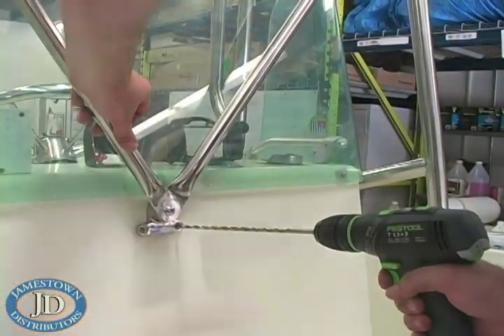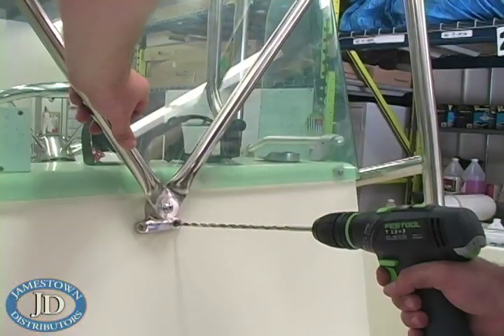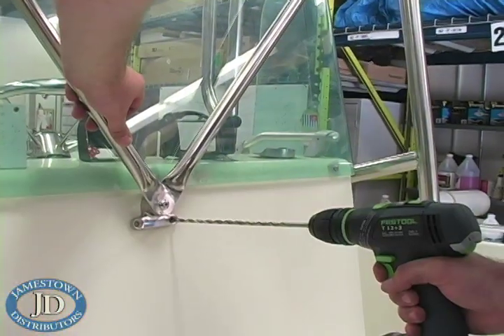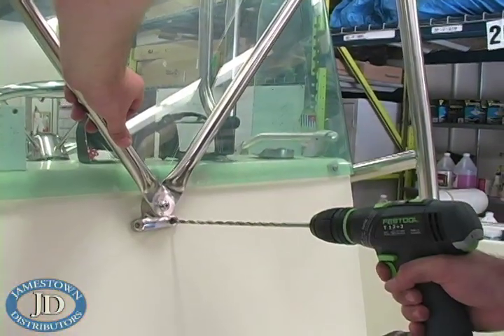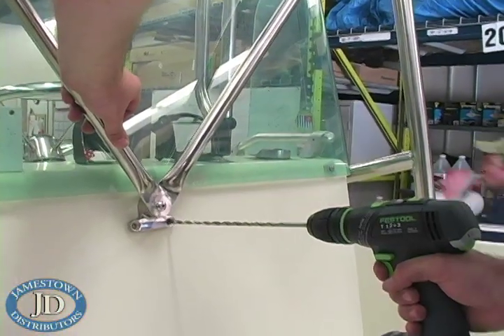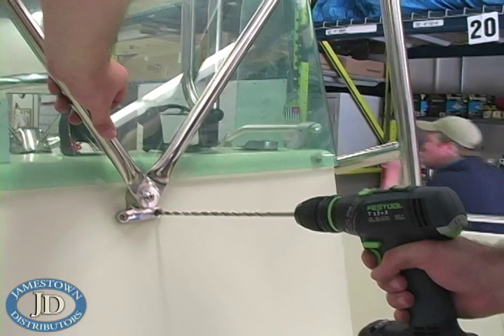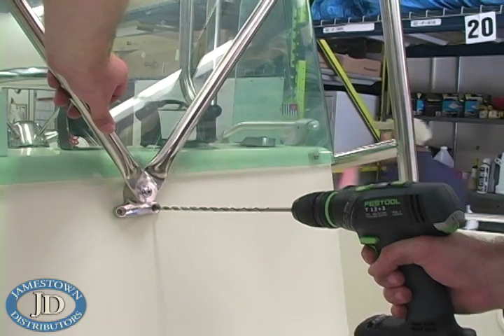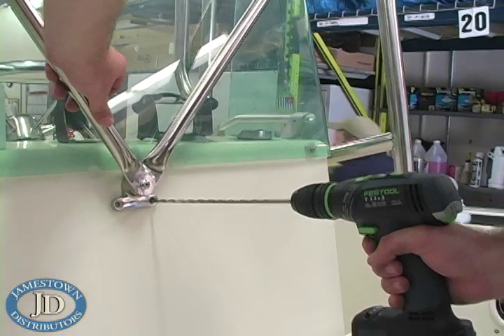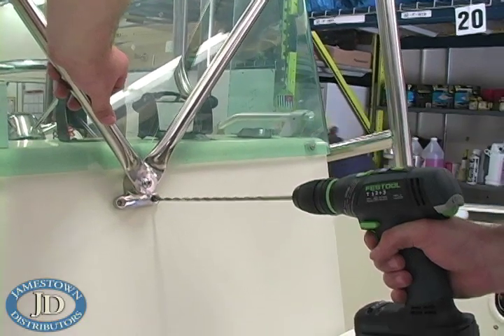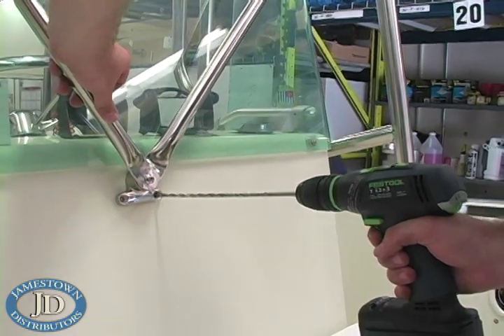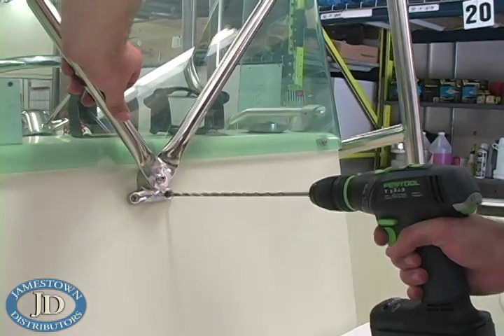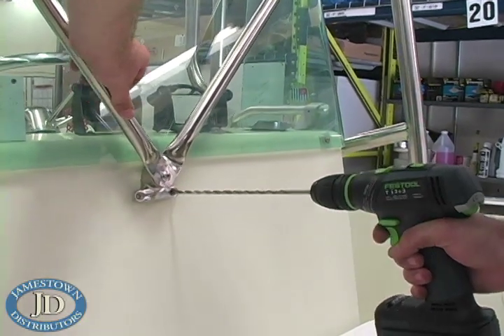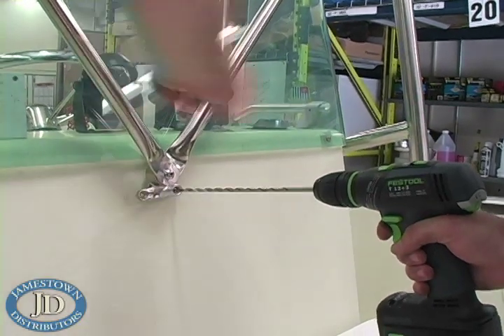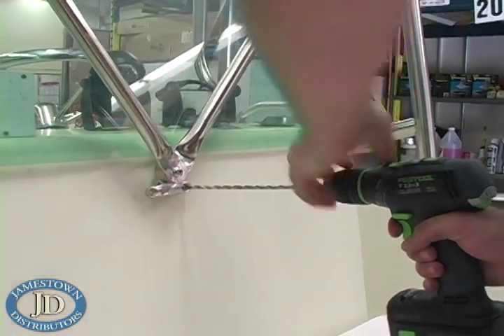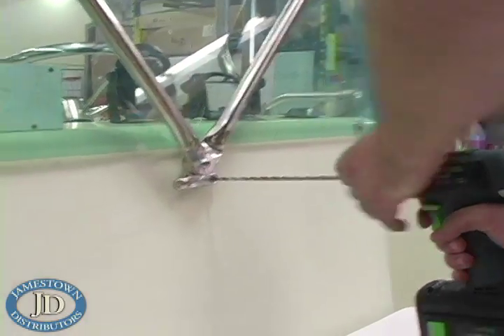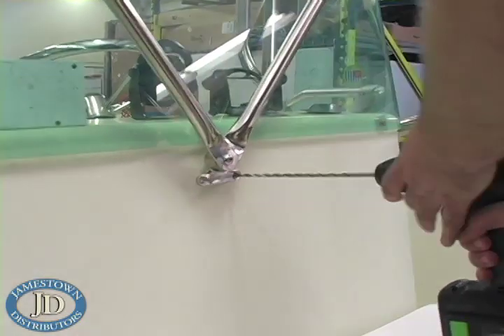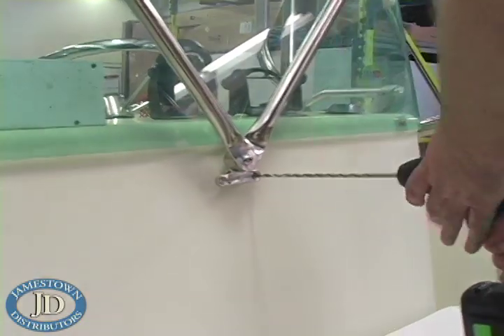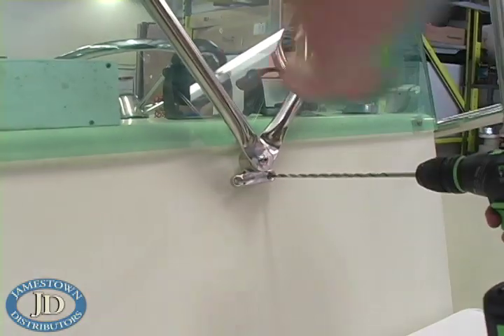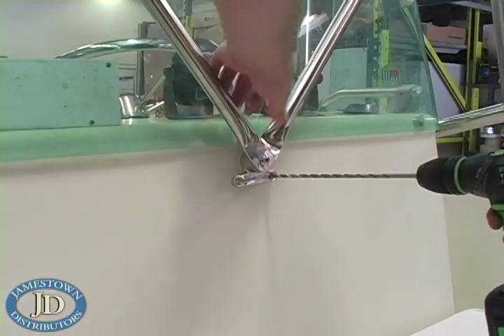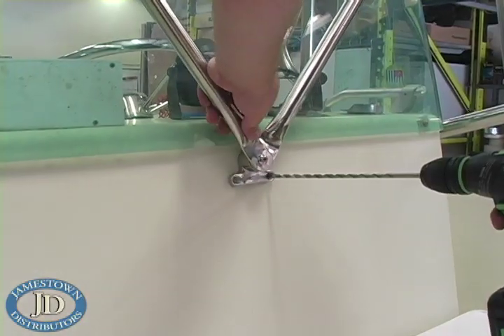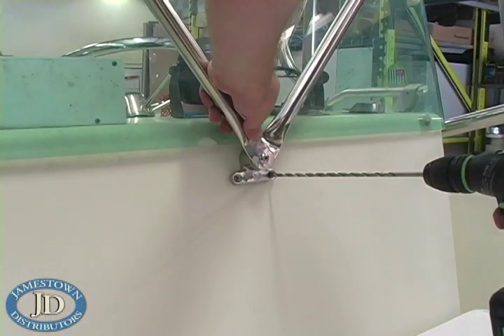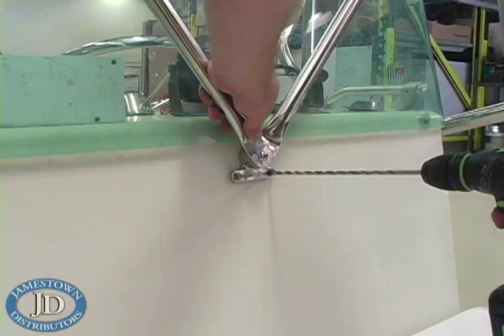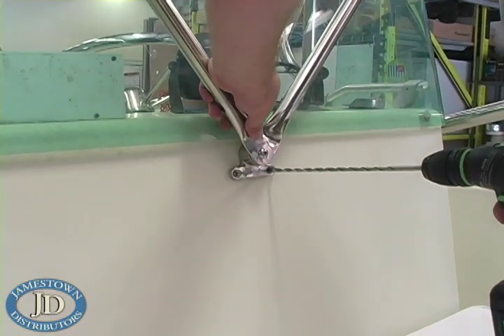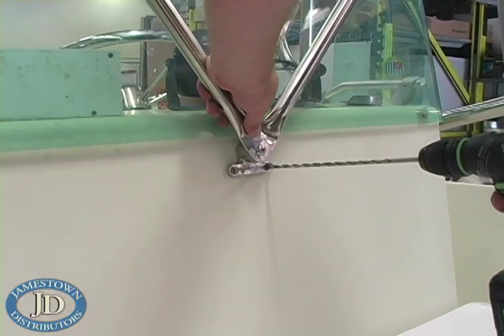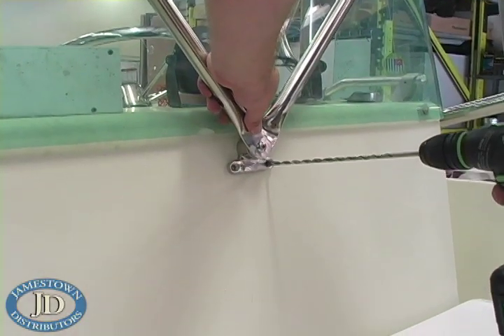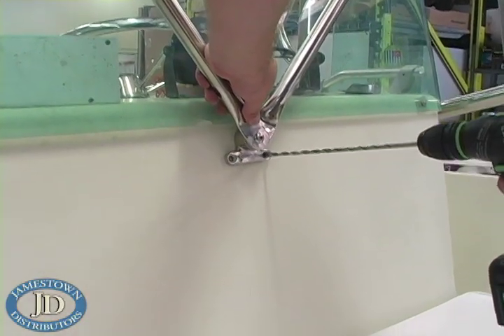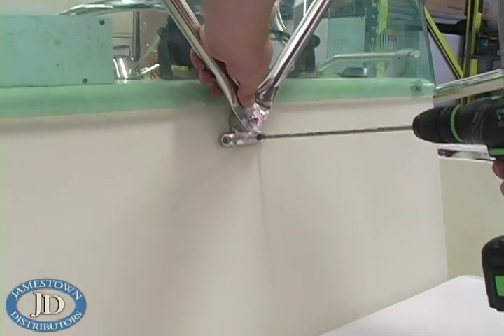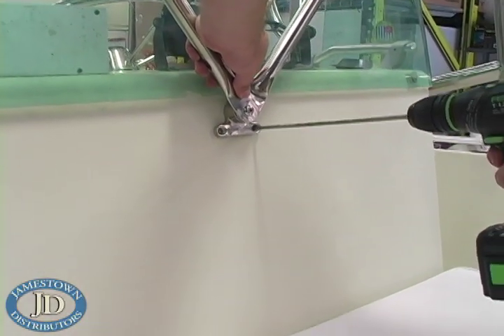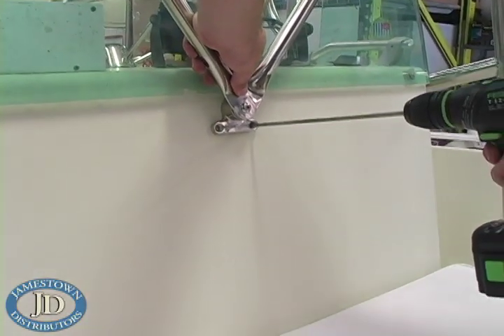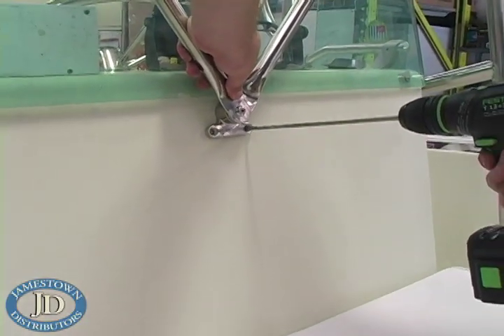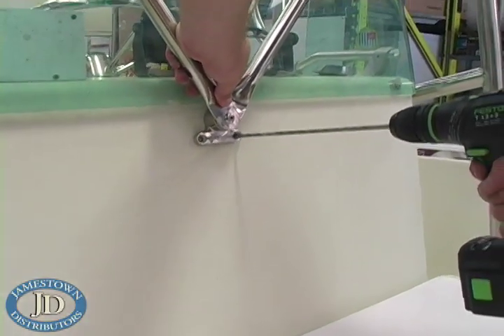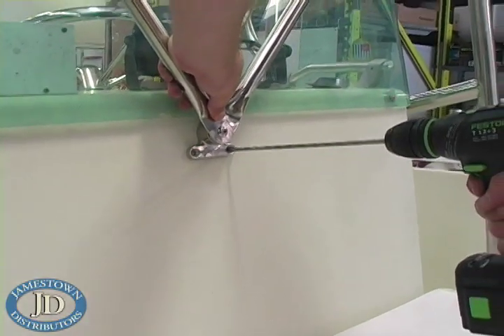With both uprights now fastened solidly, mount the front V-Brace casting as planned earlier.